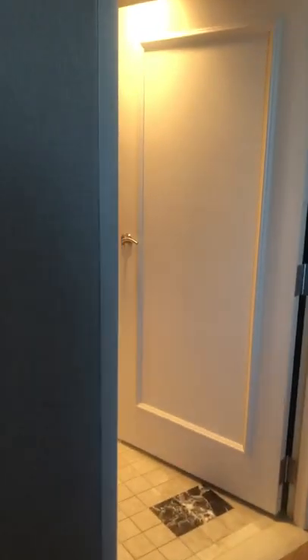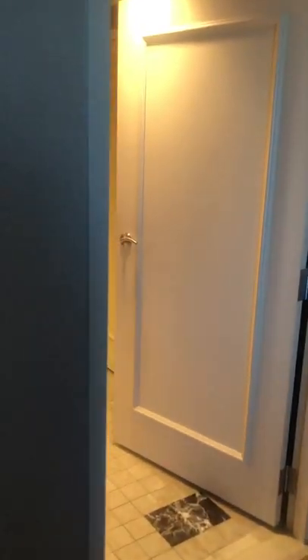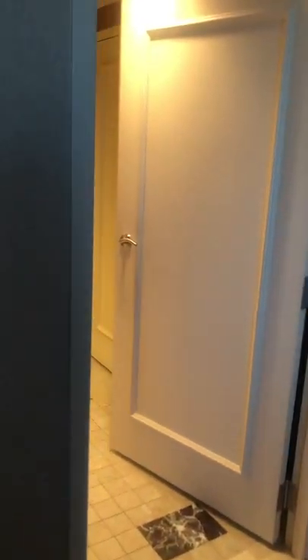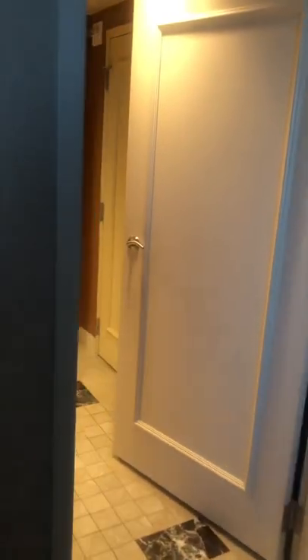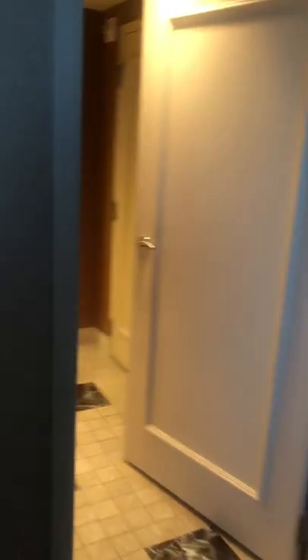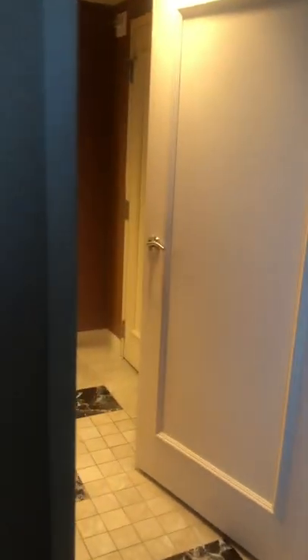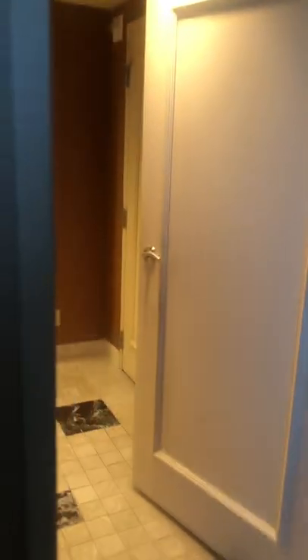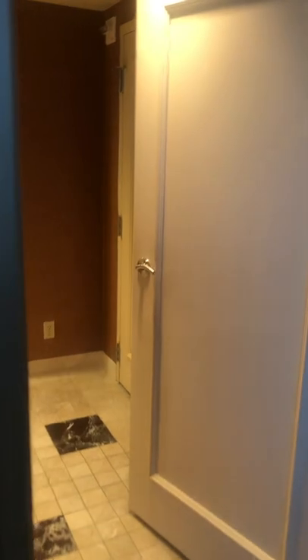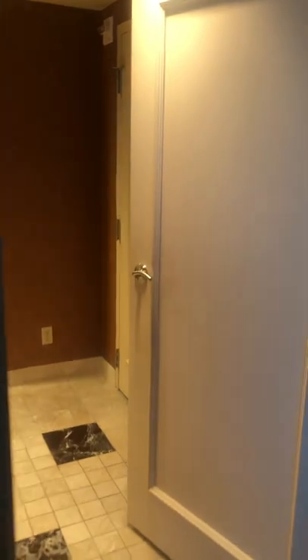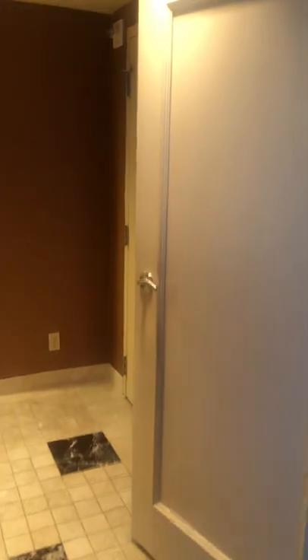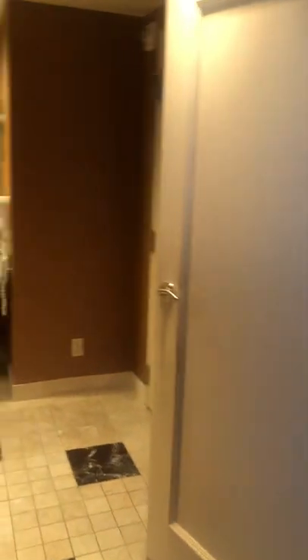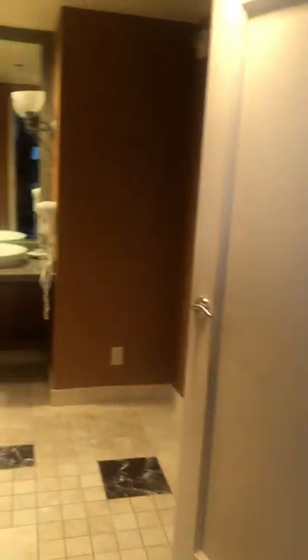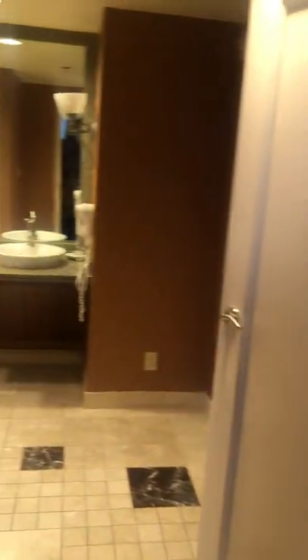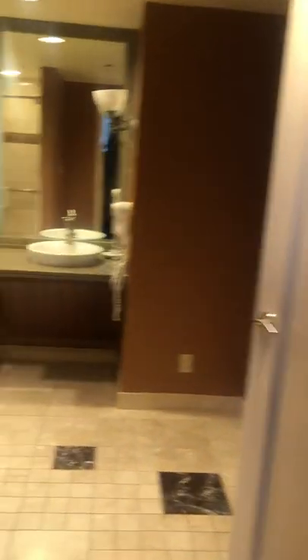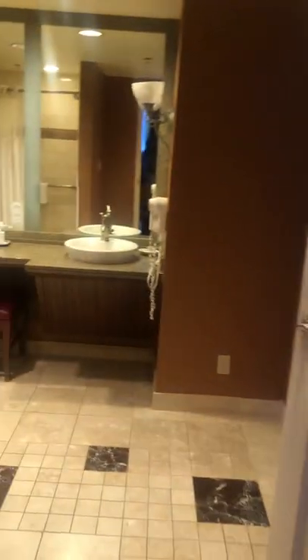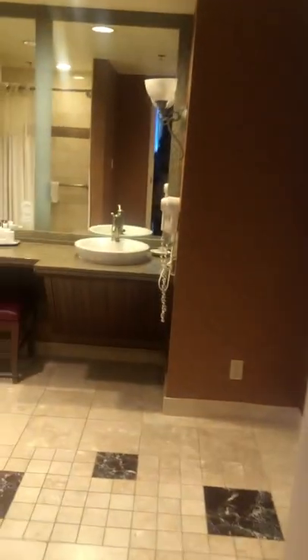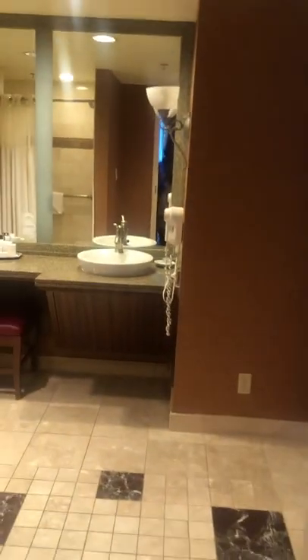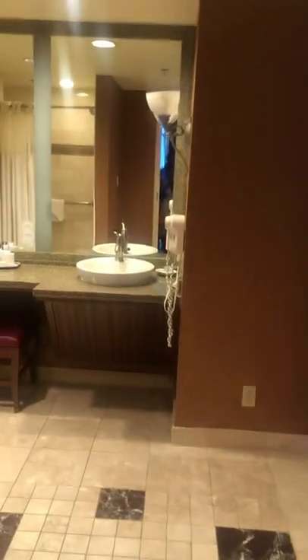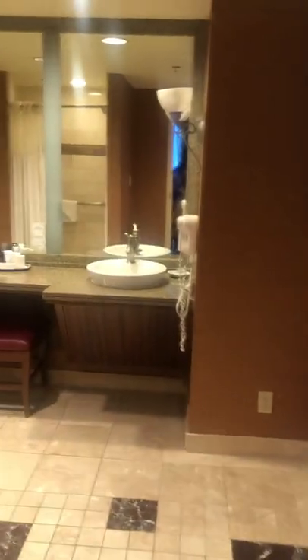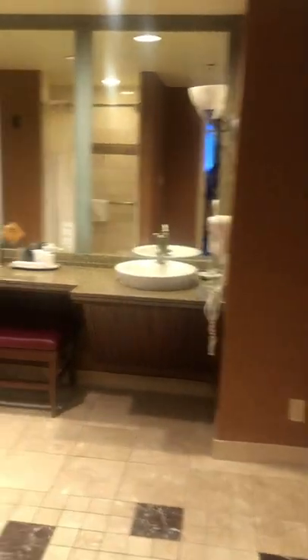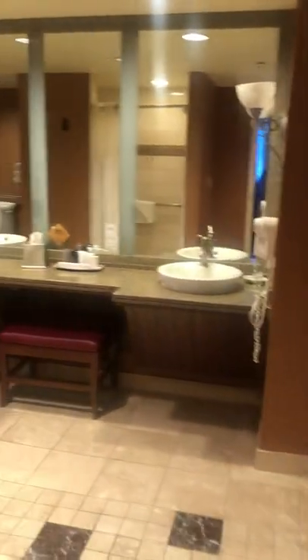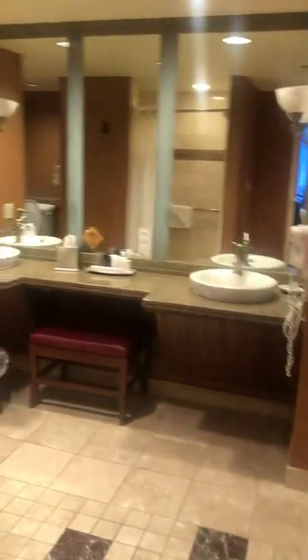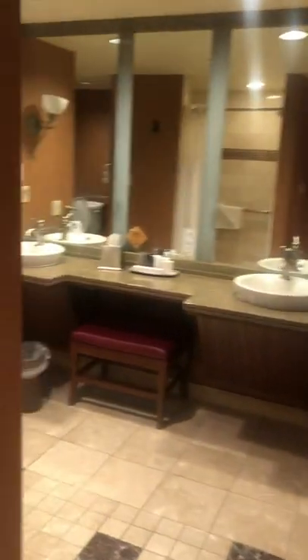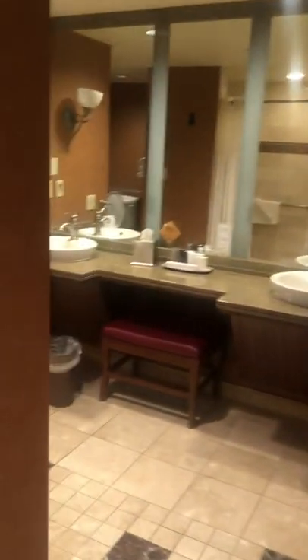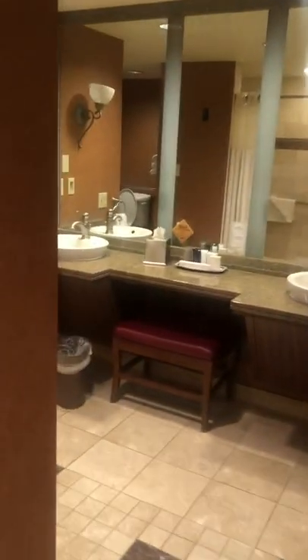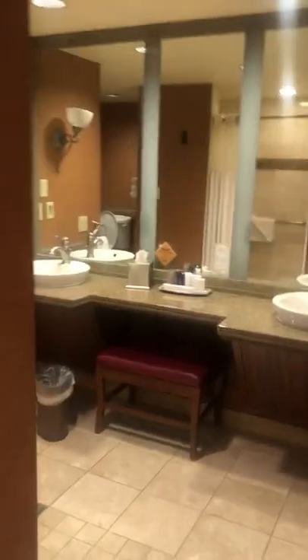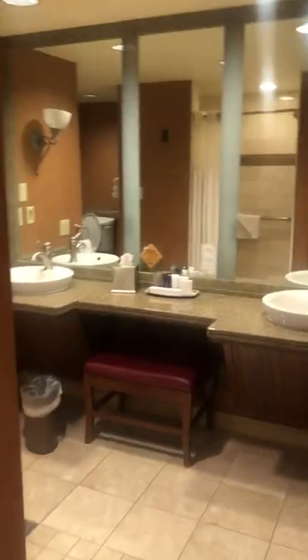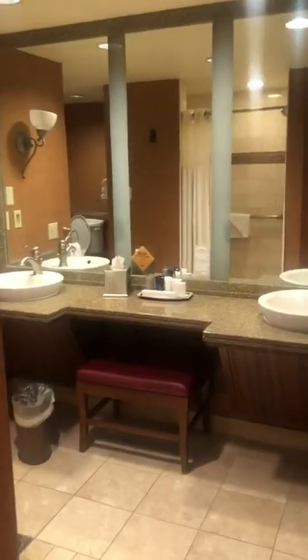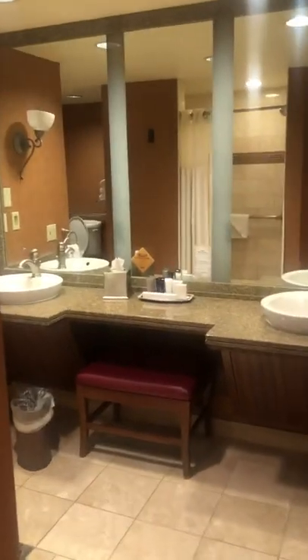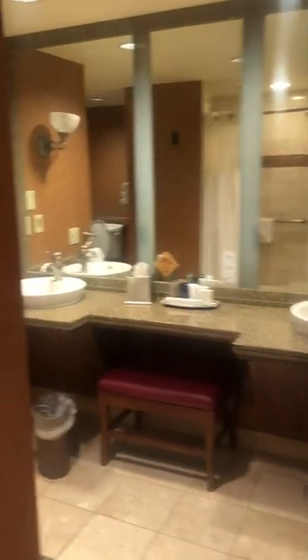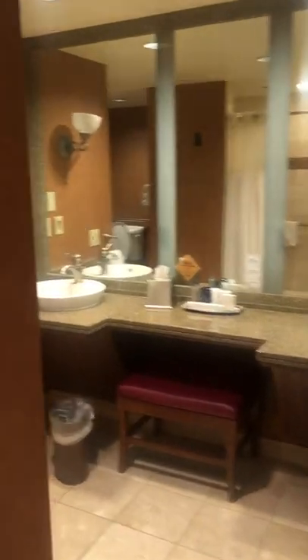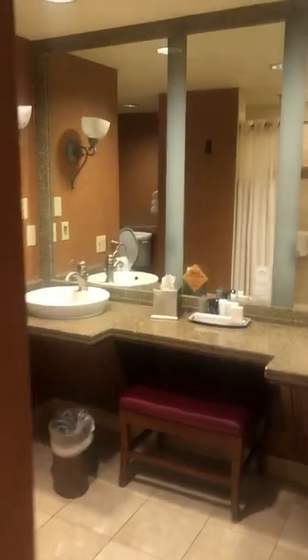Going to the bathroom now. Keep in mind this is a handicap accessible bathroom.